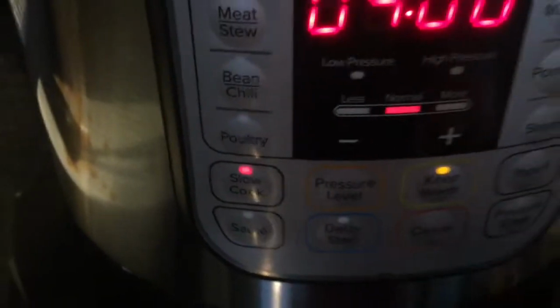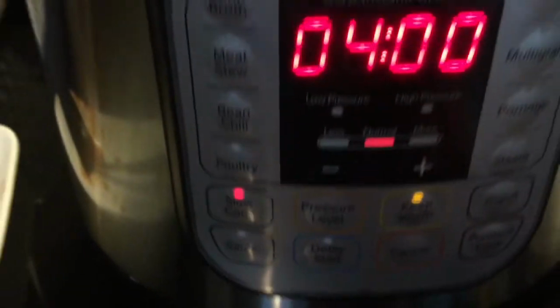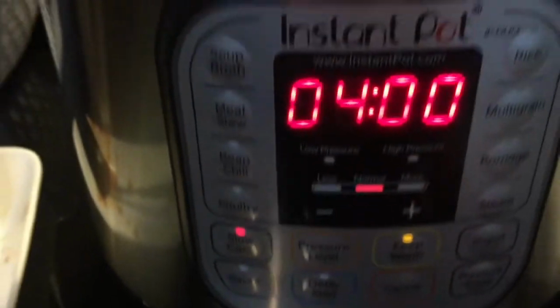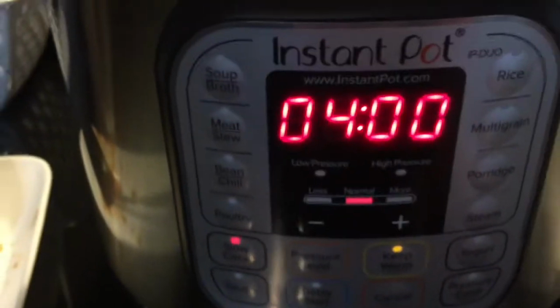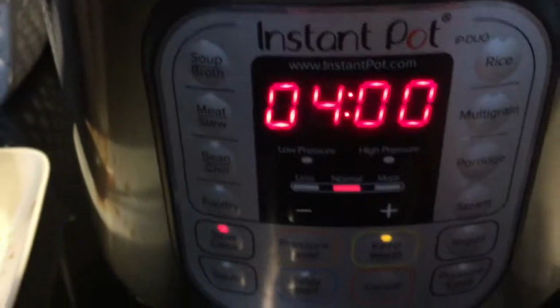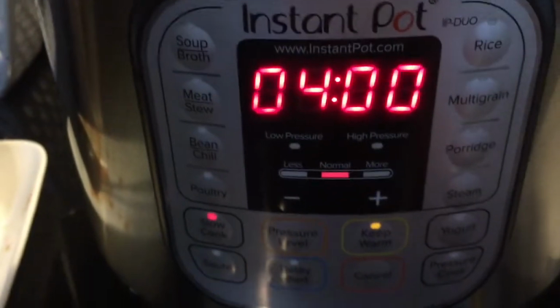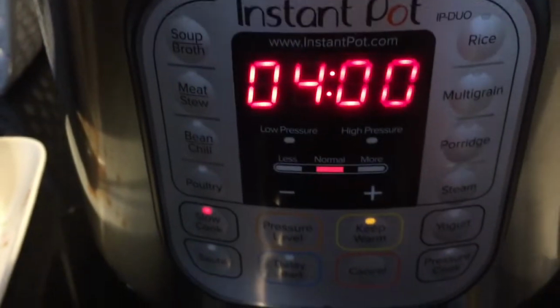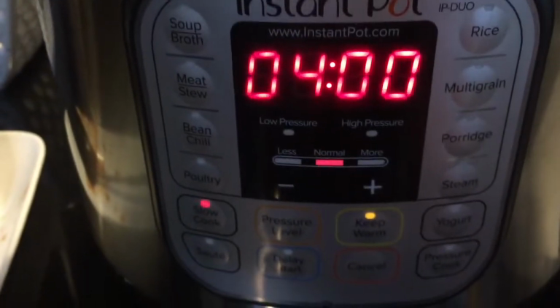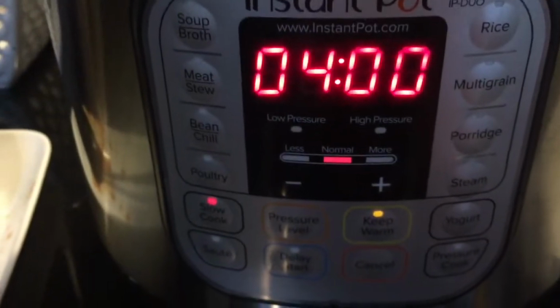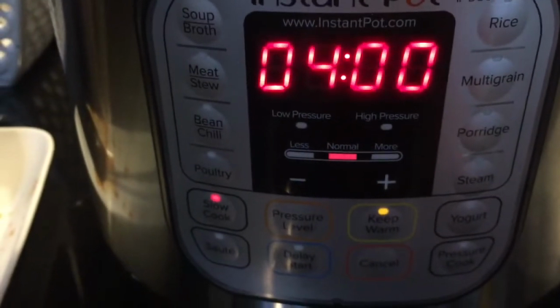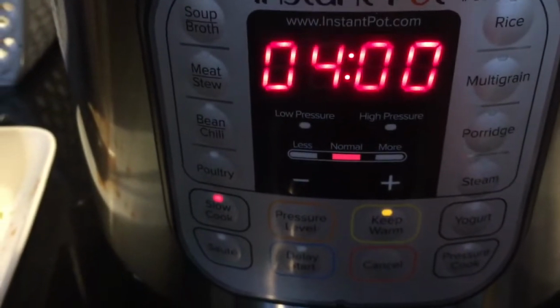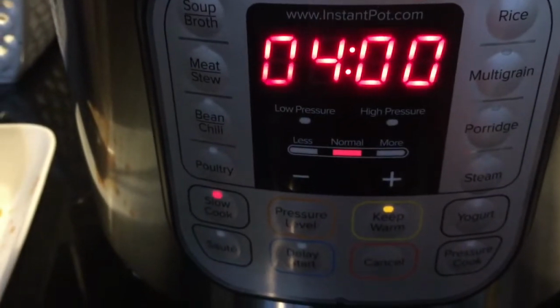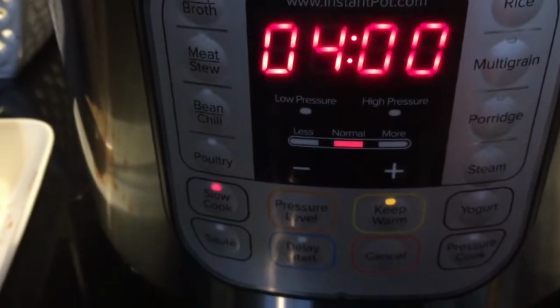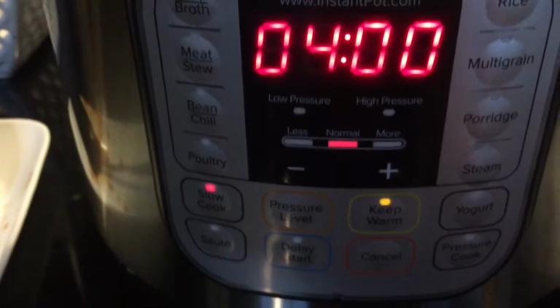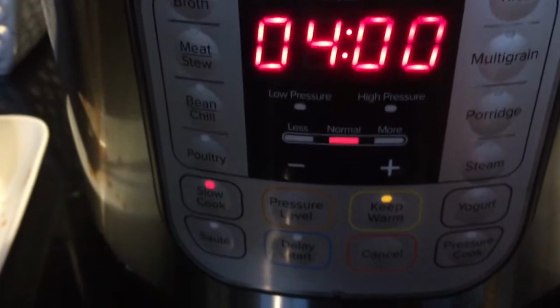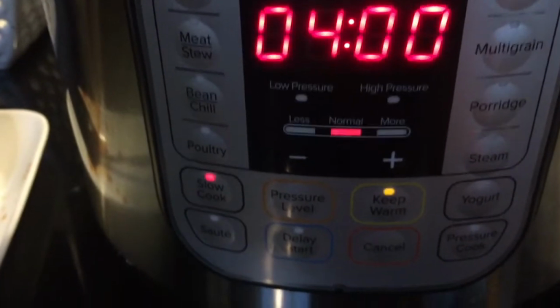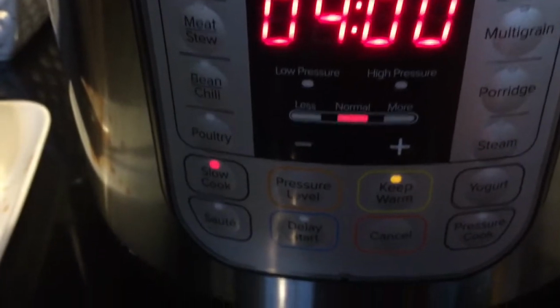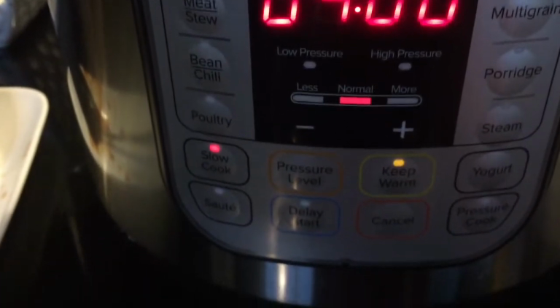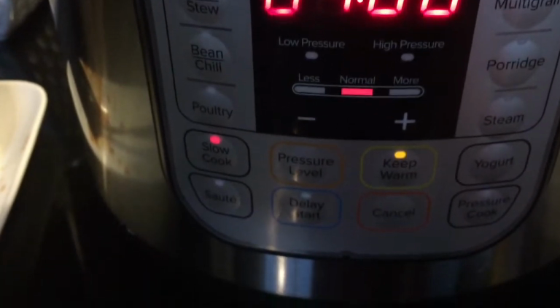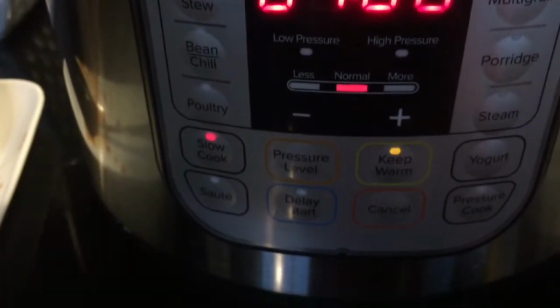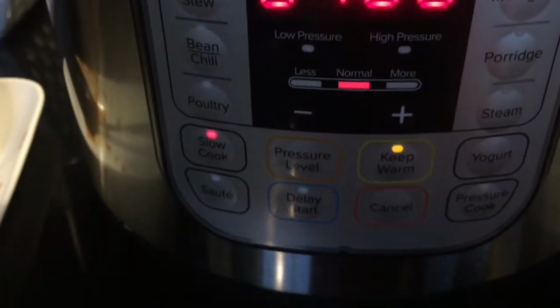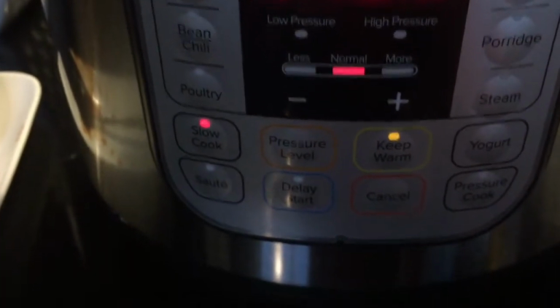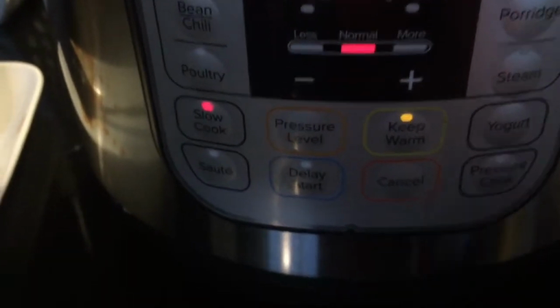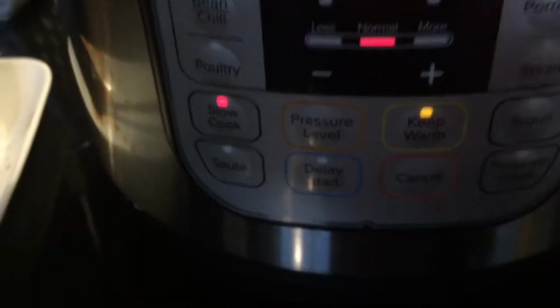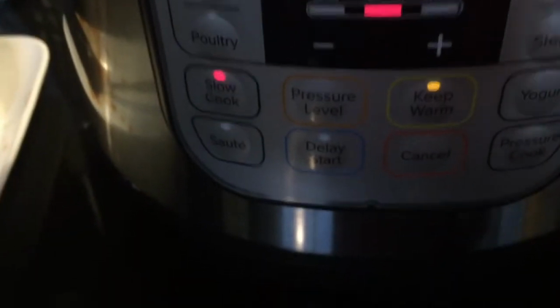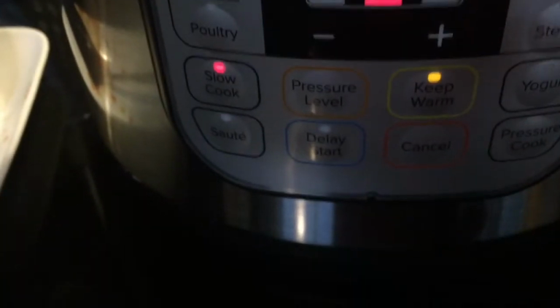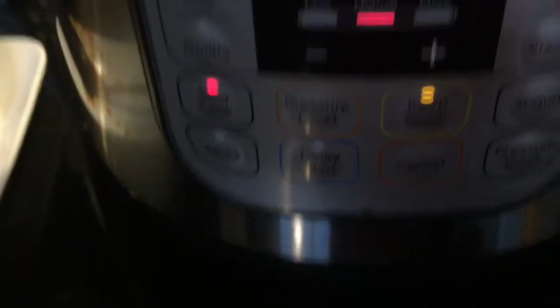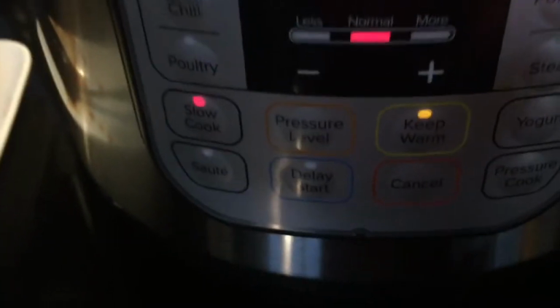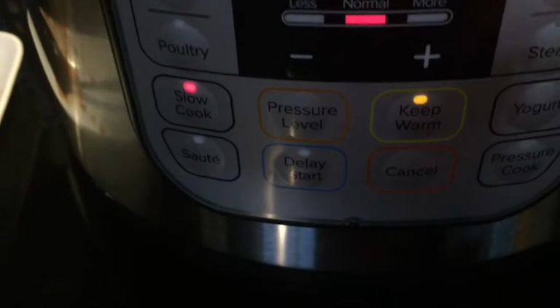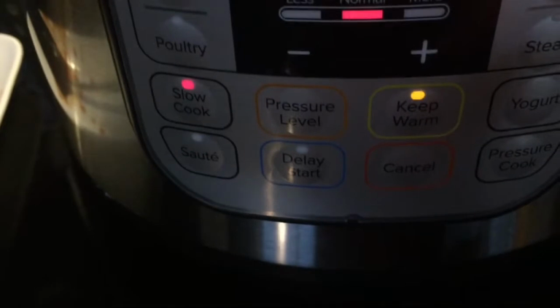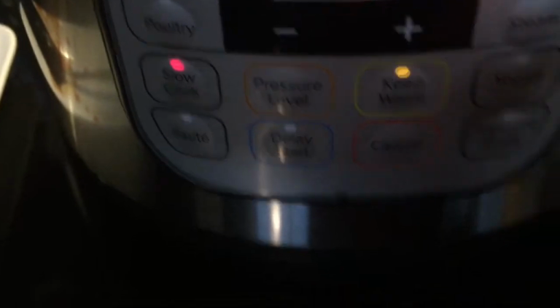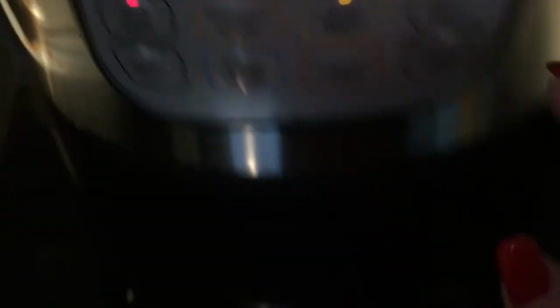Now it's on for four hours. Well, it won't take that long to do it, but then it says keep warm.